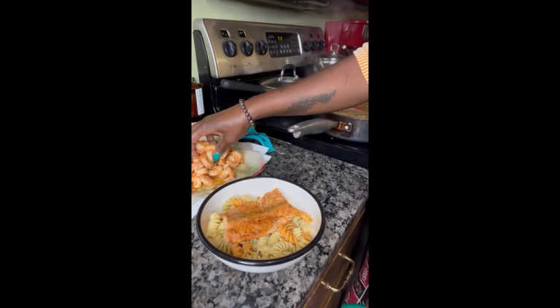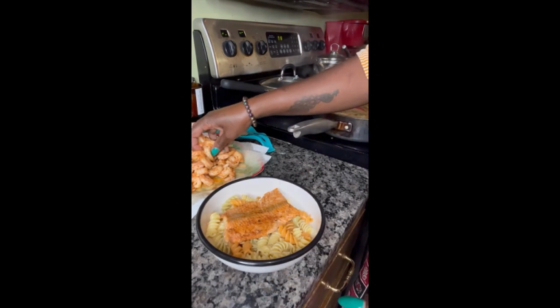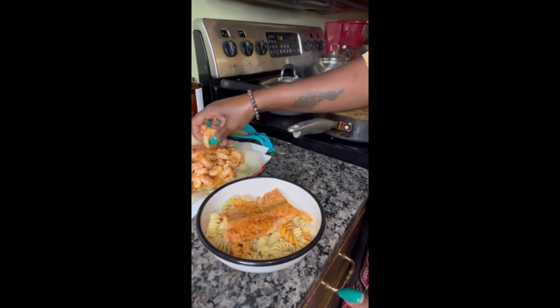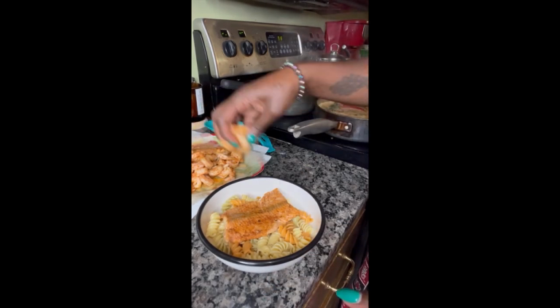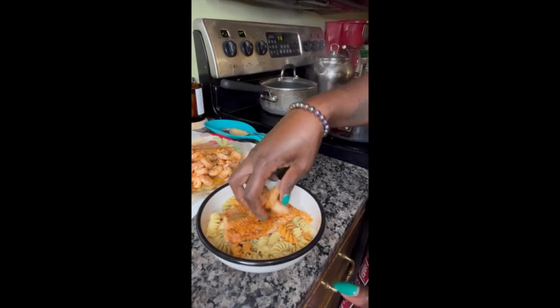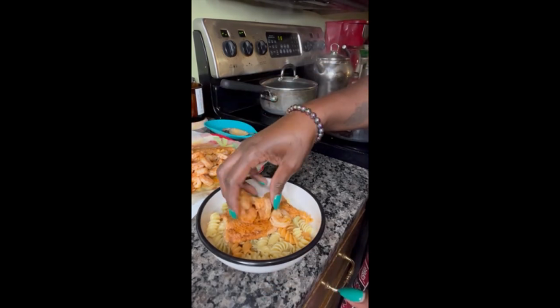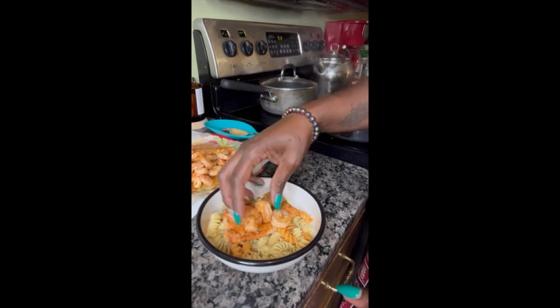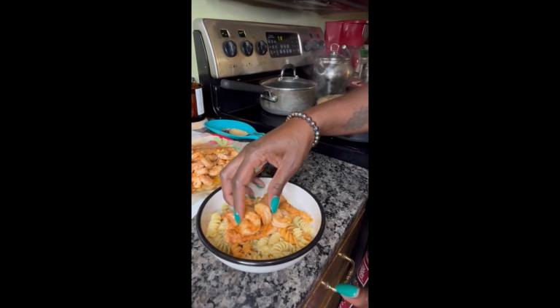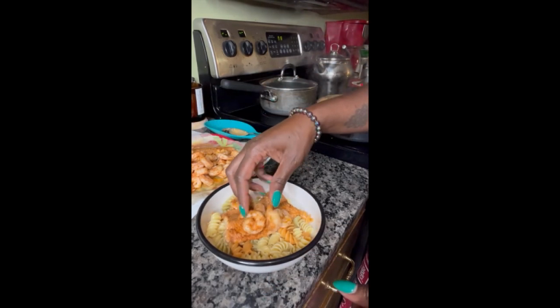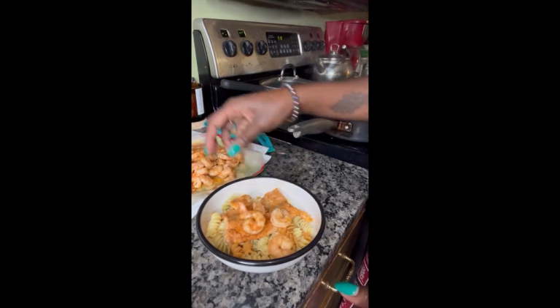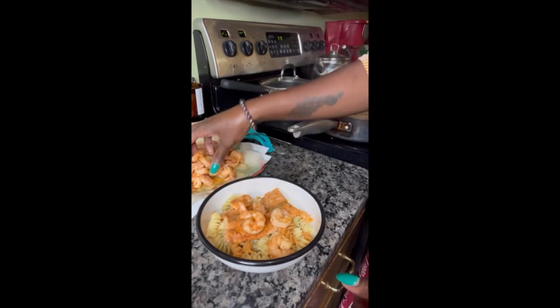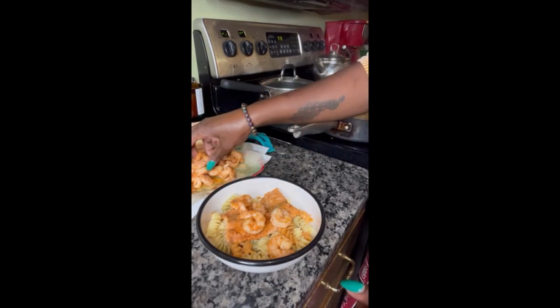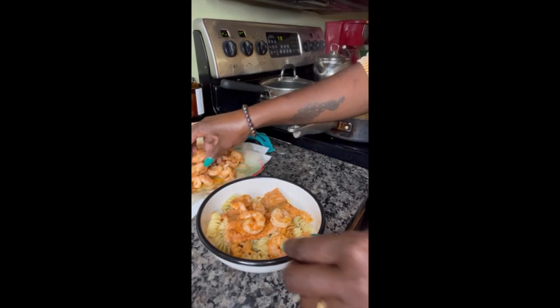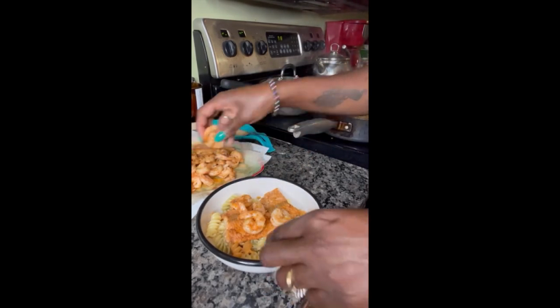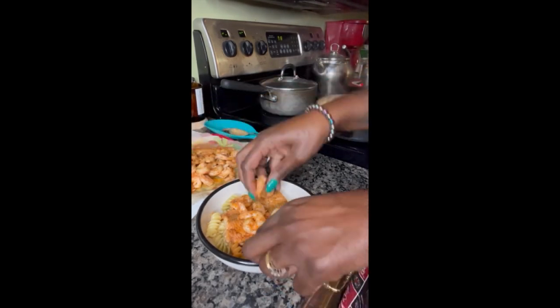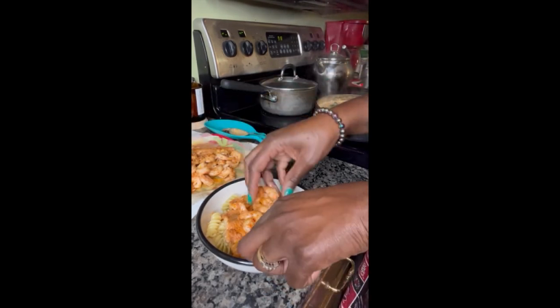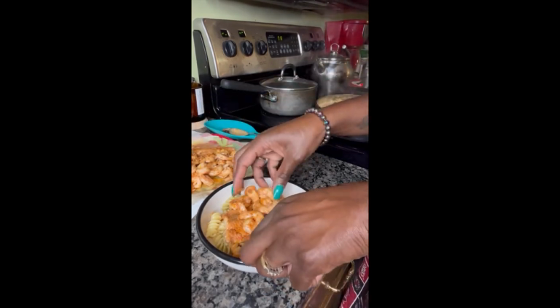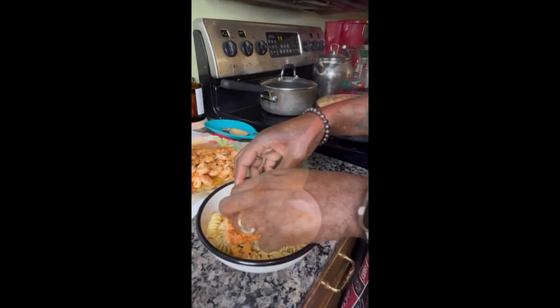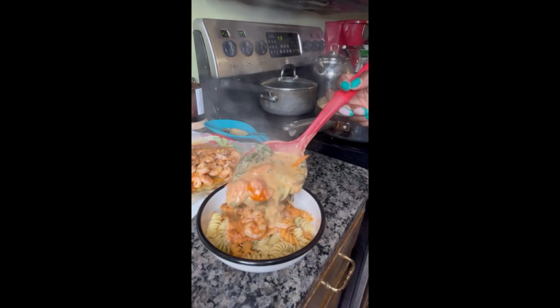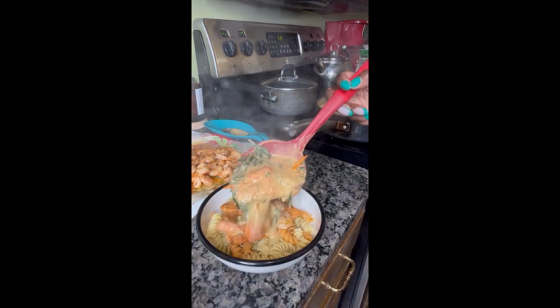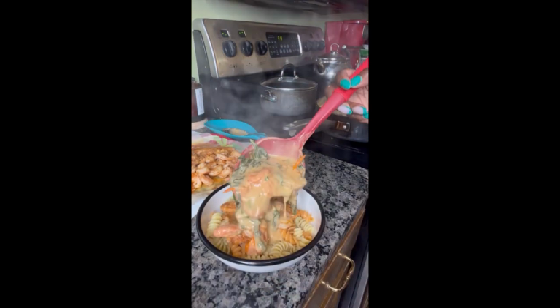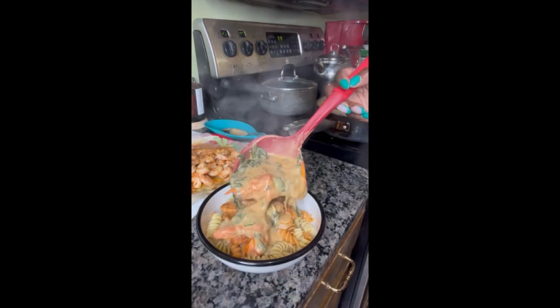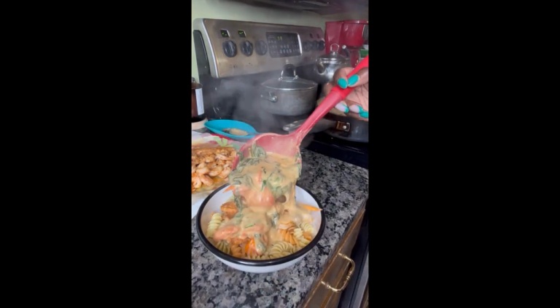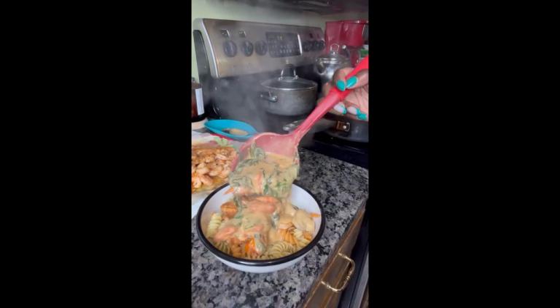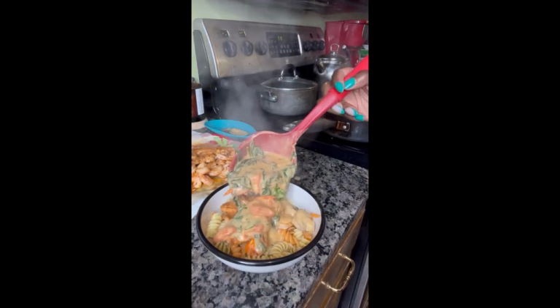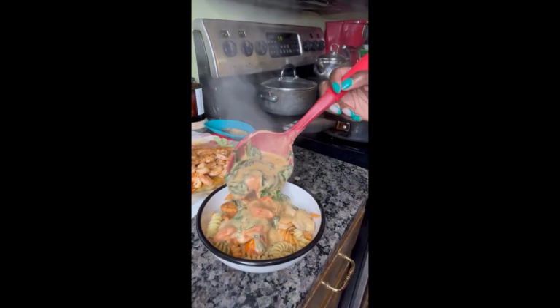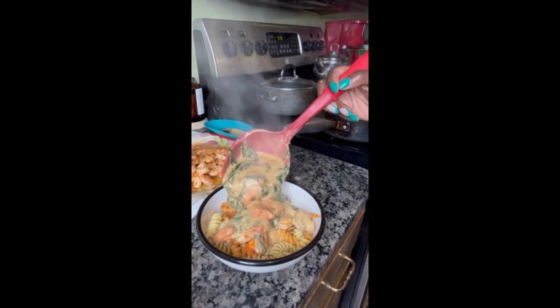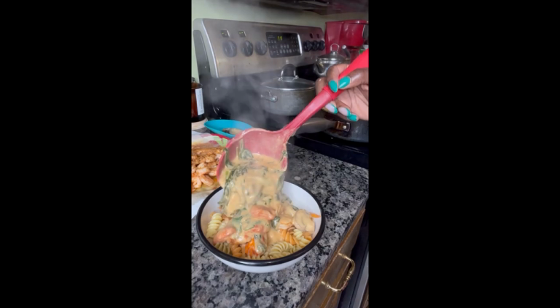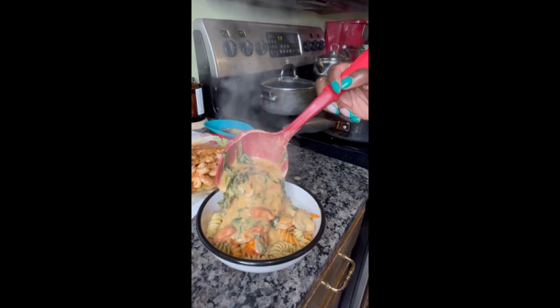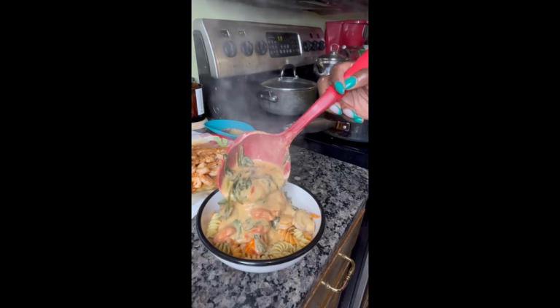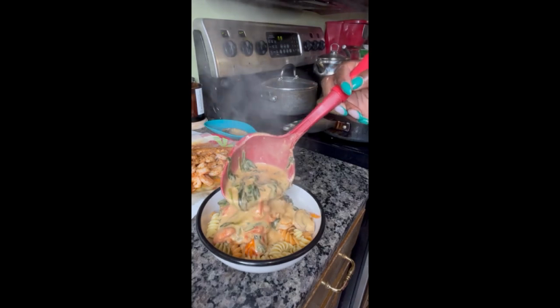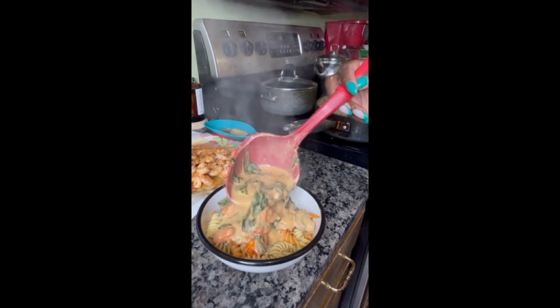Let's plate it up! We've got rotini noodles in the bowl. Put your salmon, your shrimp, and then top it with the sauce — and when I tell you voila, magic, I mean voila magic!